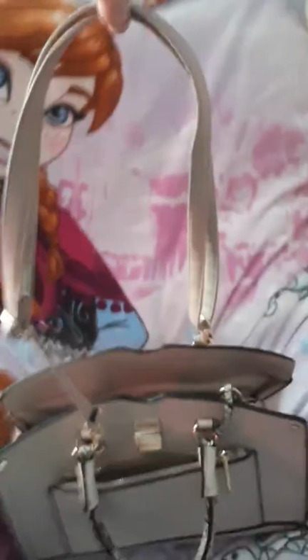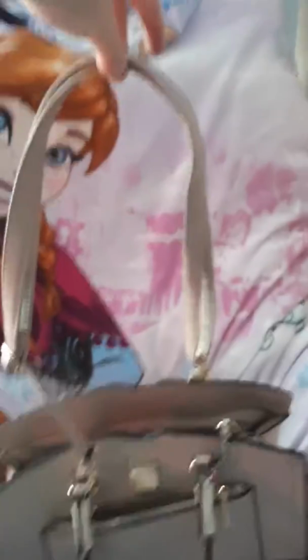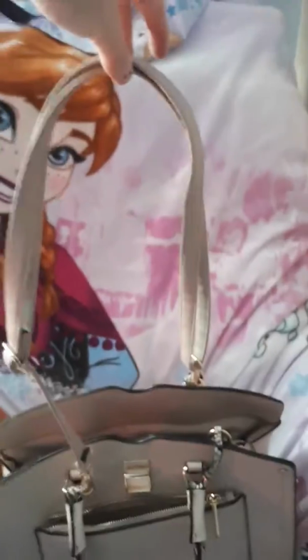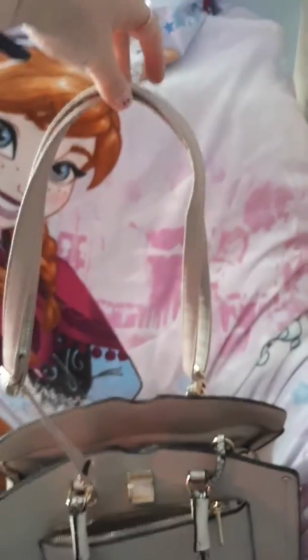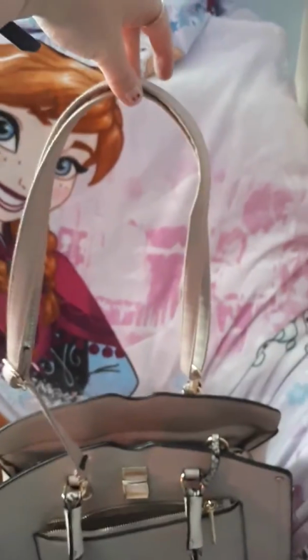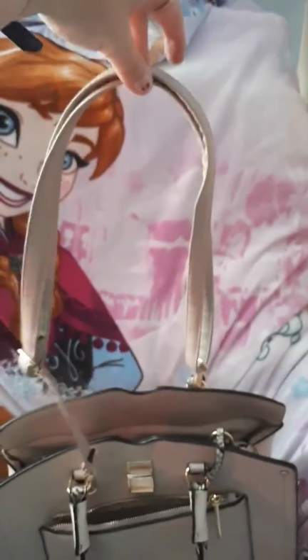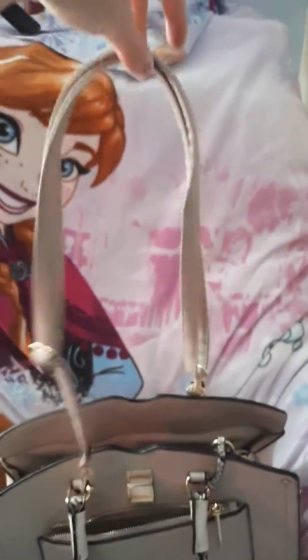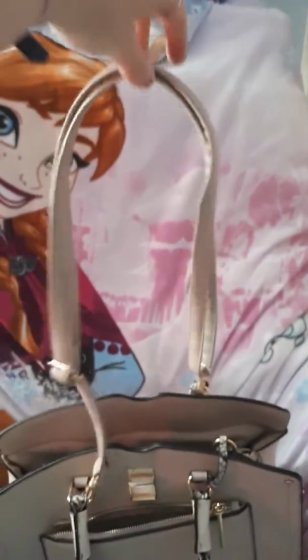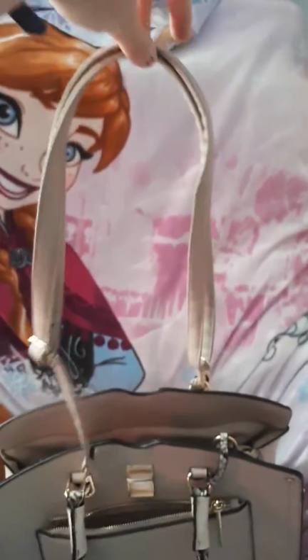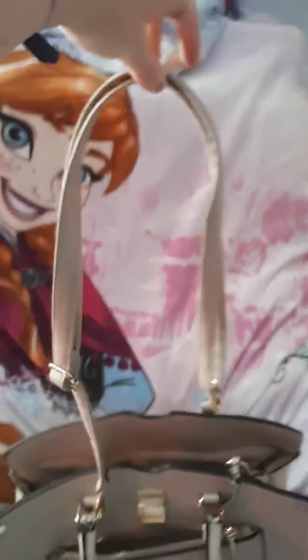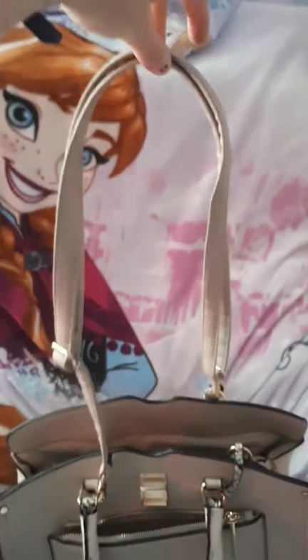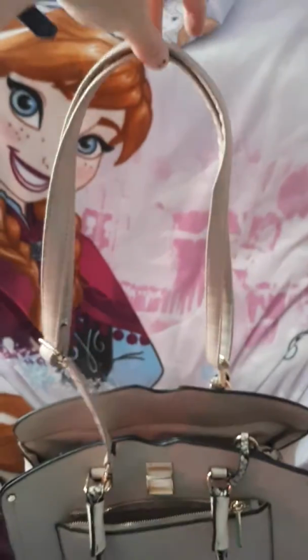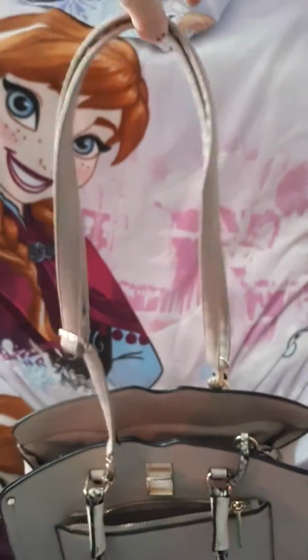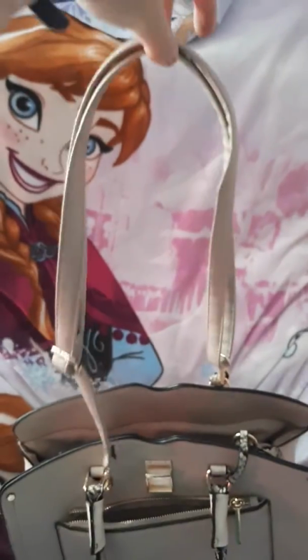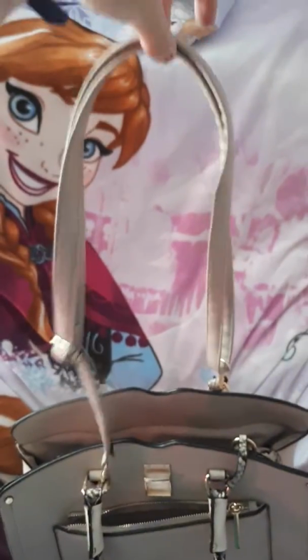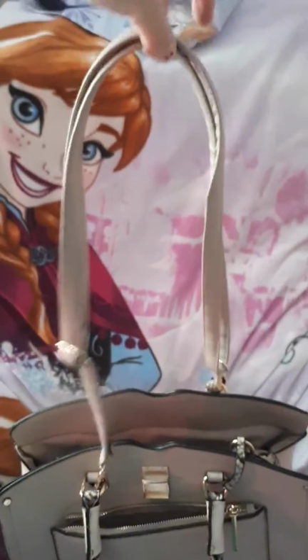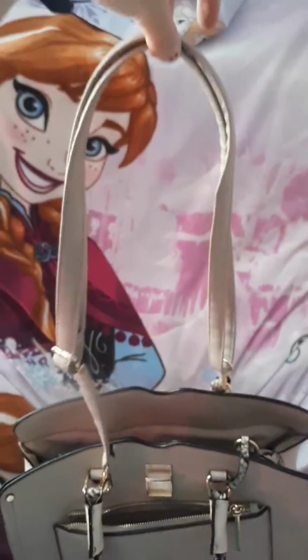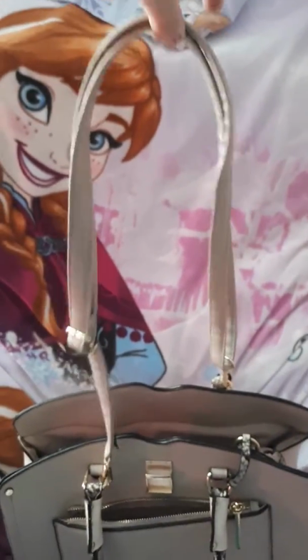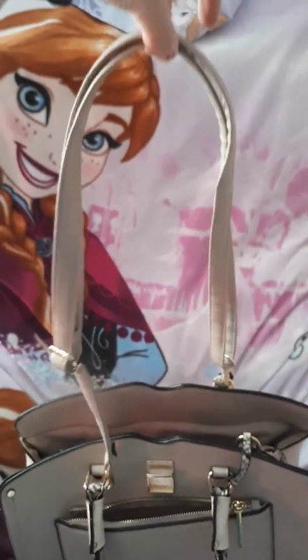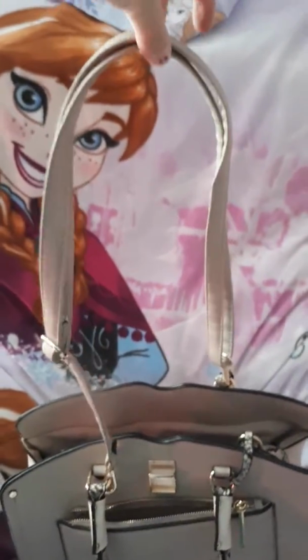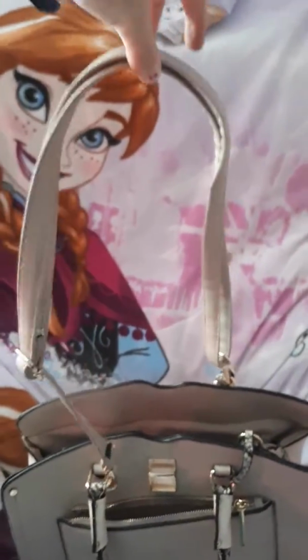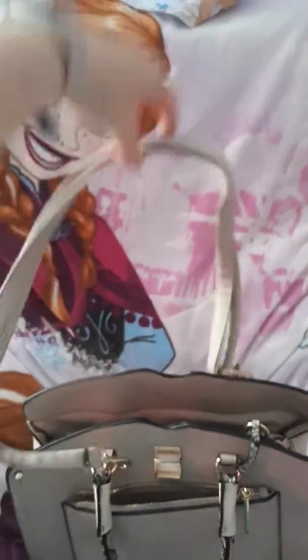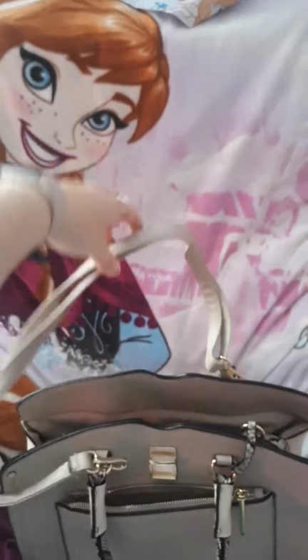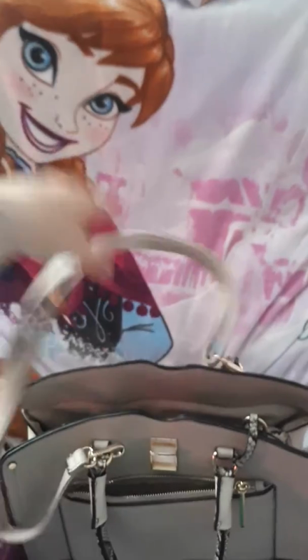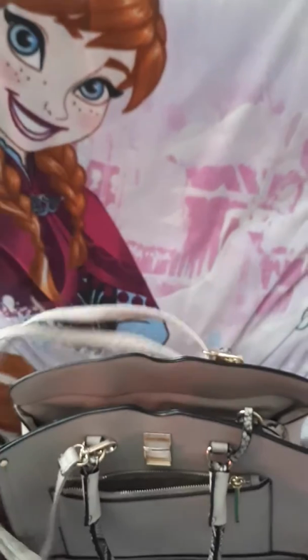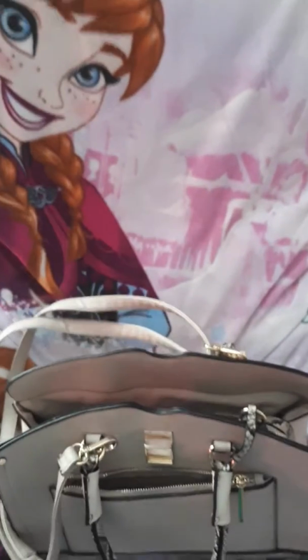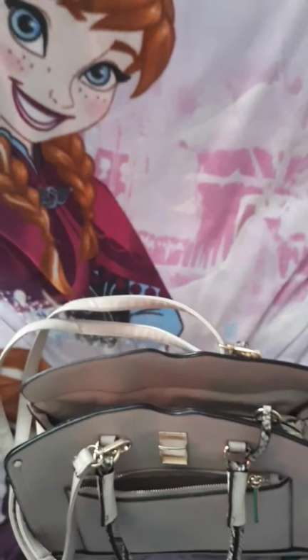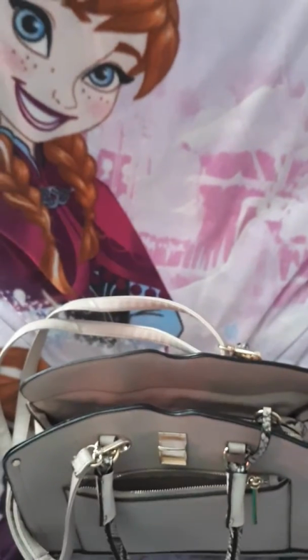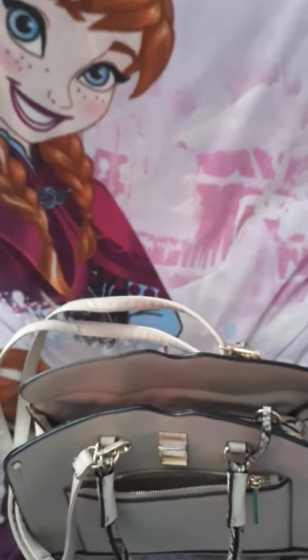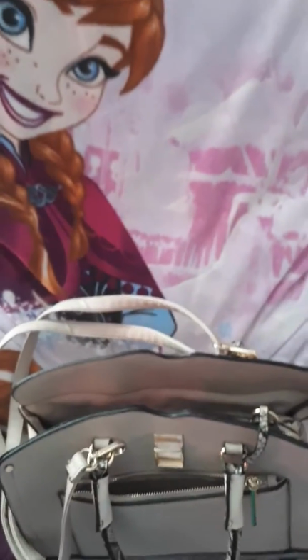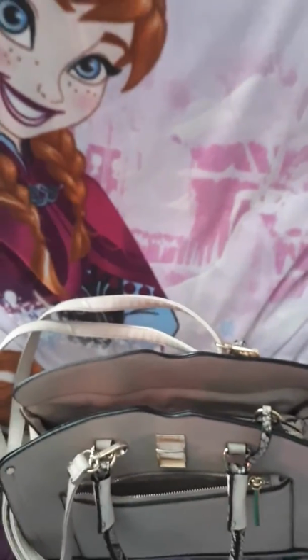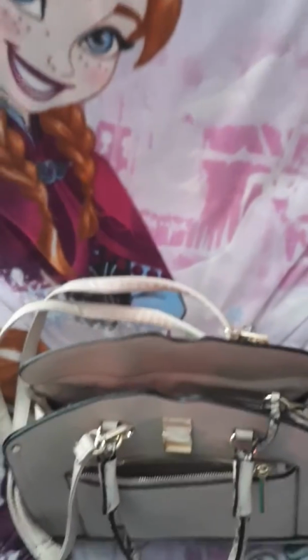Not just that — this bag has got a hand hold and you can put it on your shoulder.